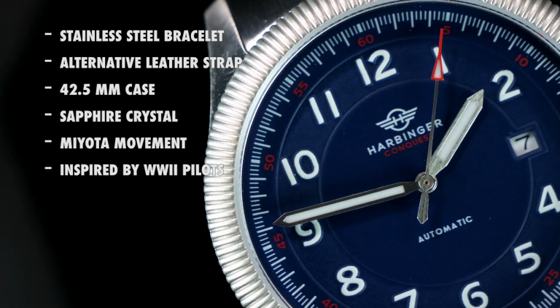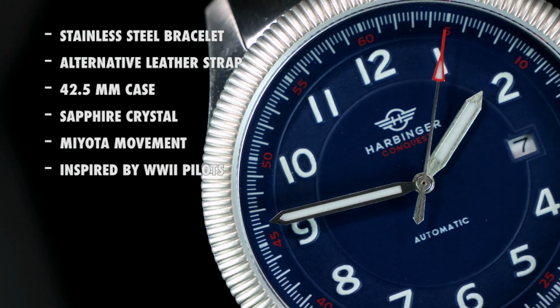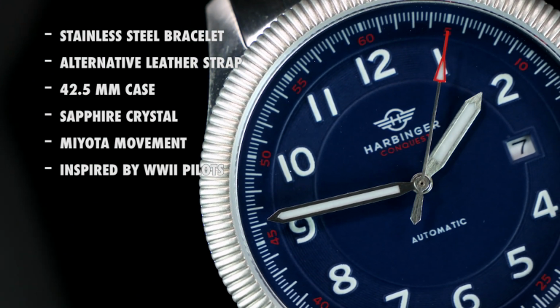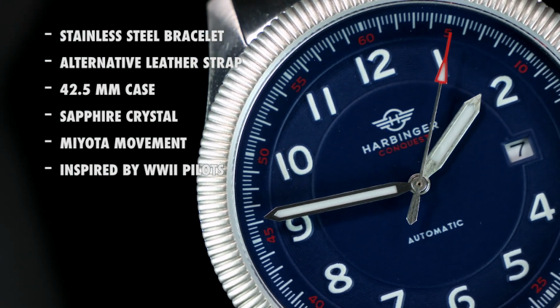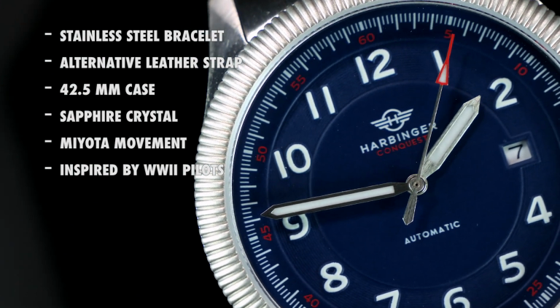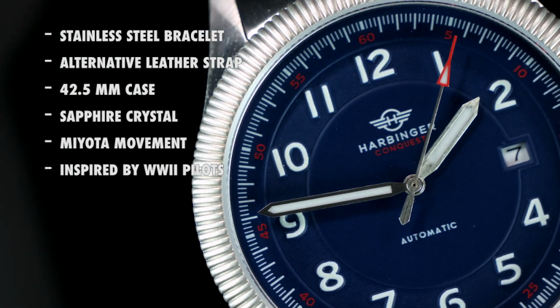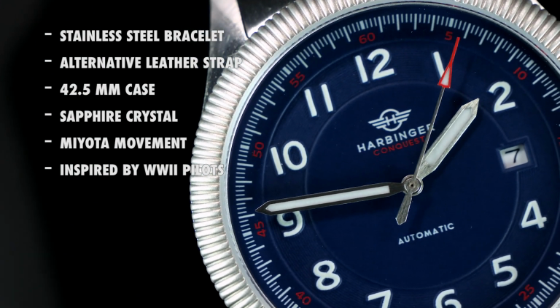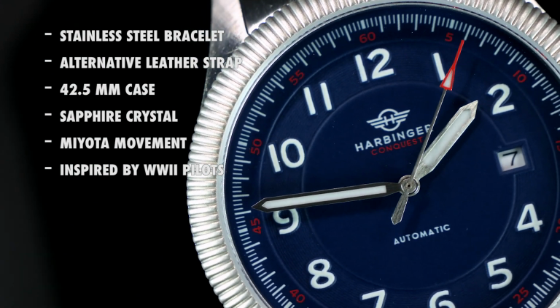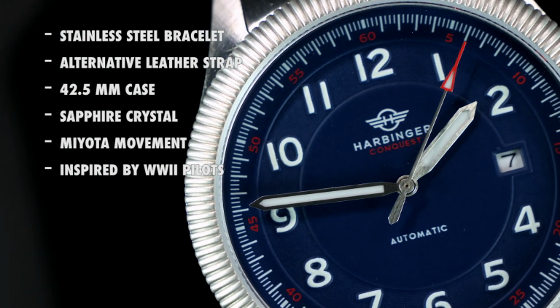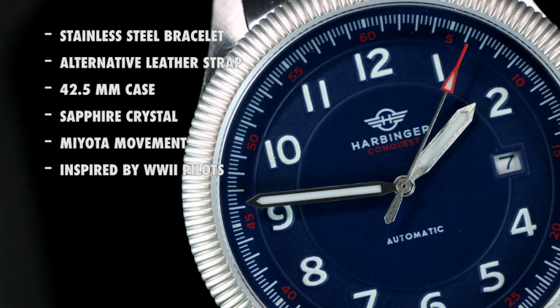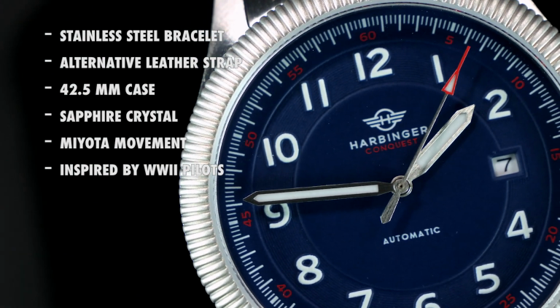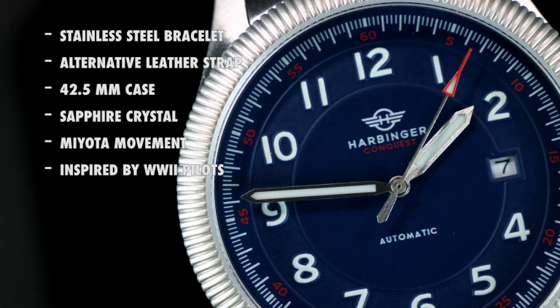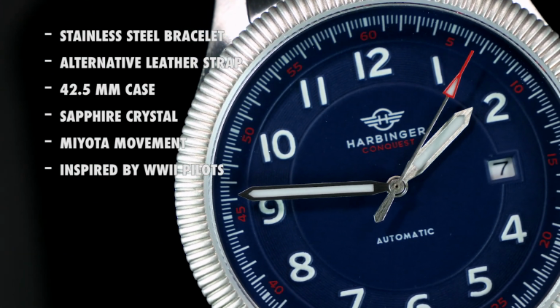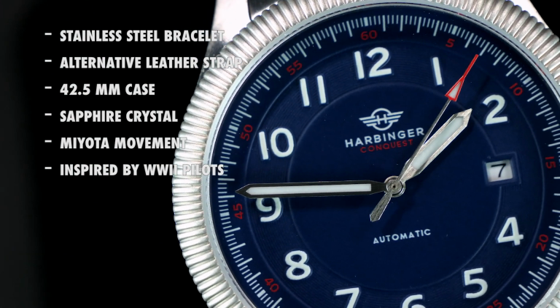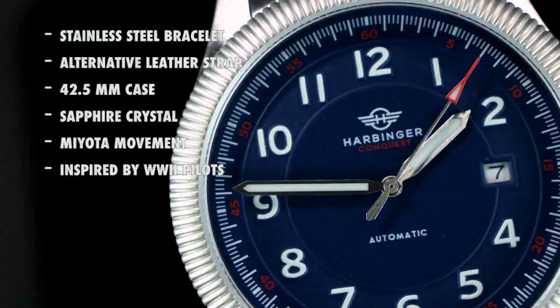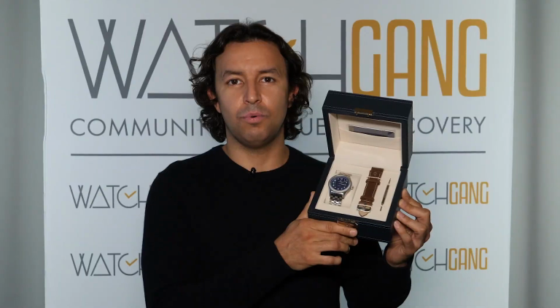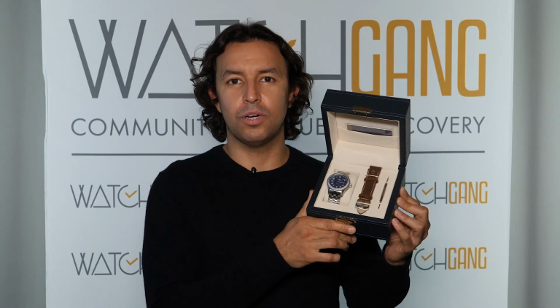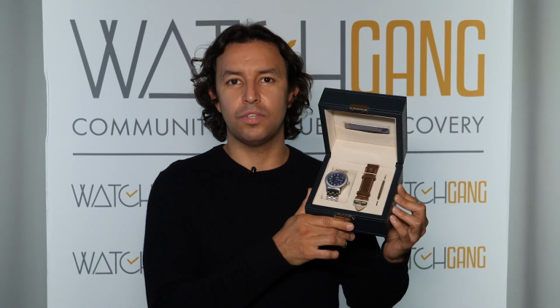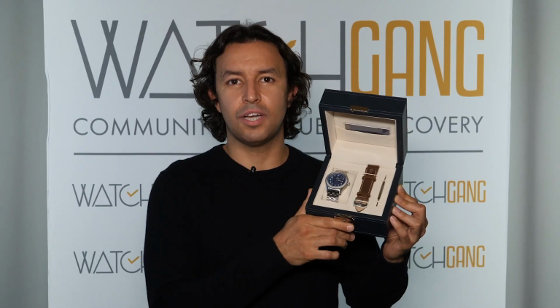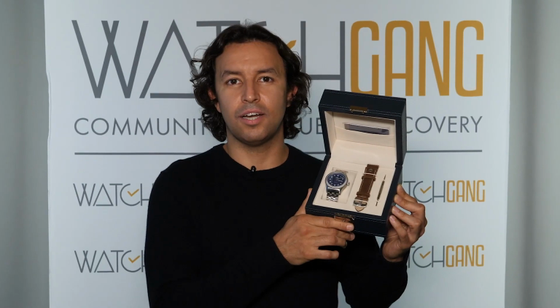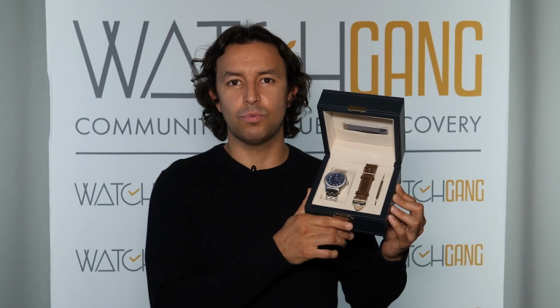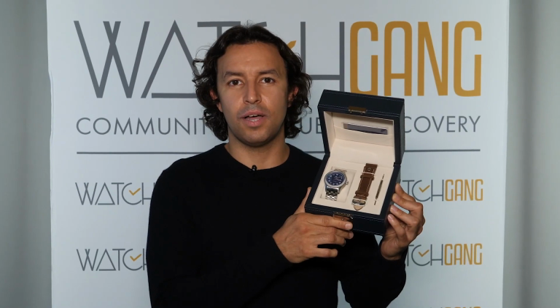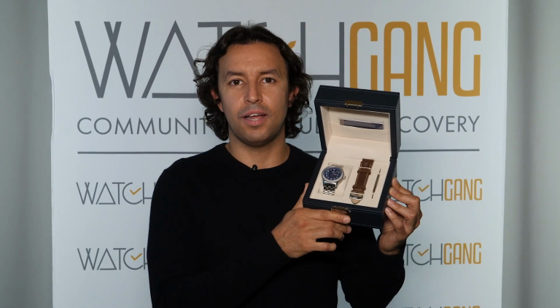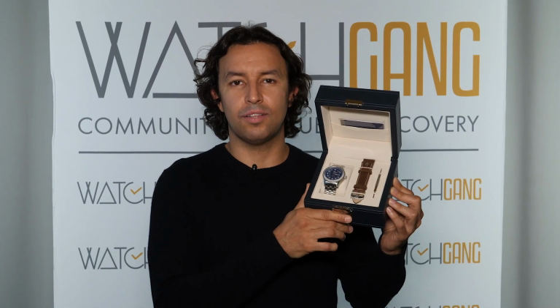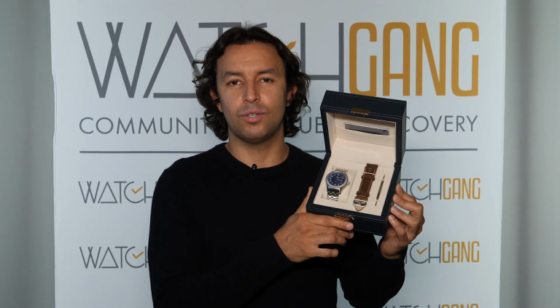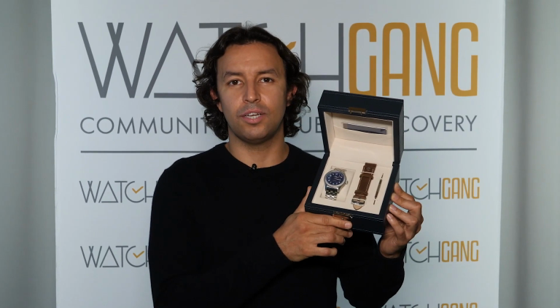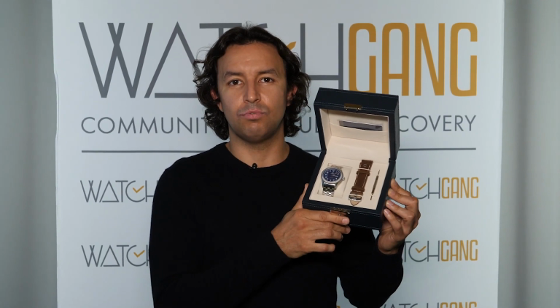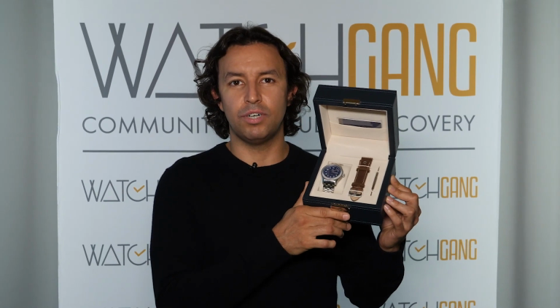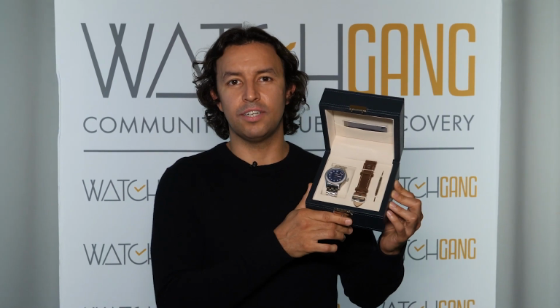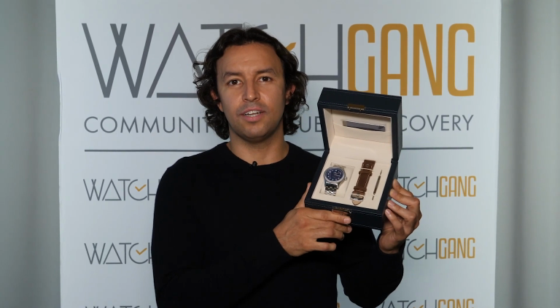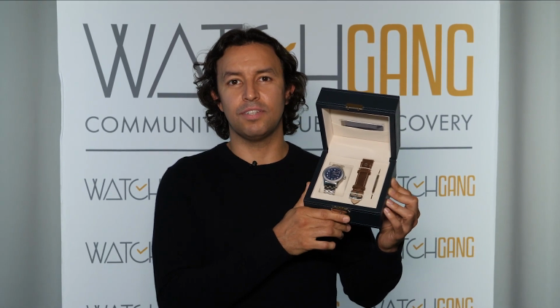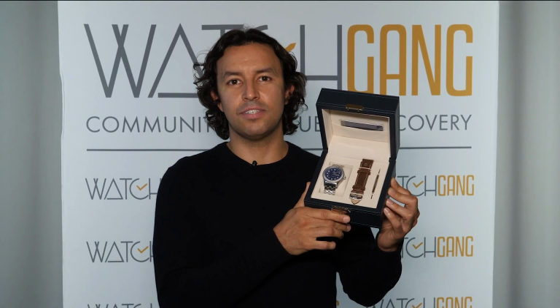It's a great watch. There's some intricate detail work on the dial as well. I think you guys are really gonna love this. Thanks.